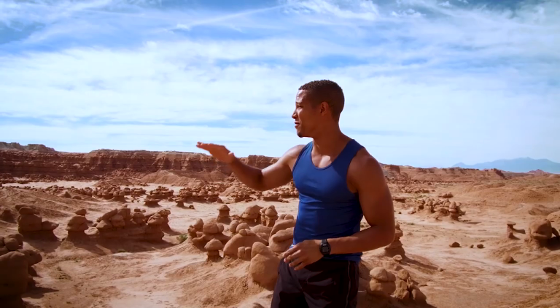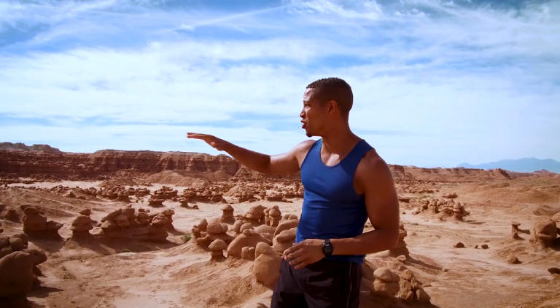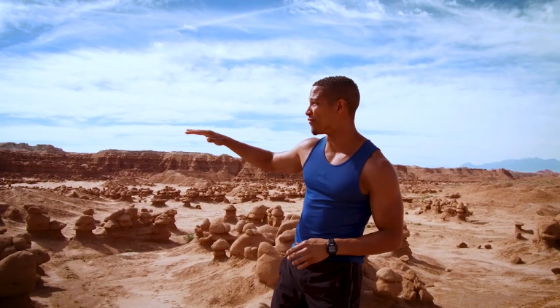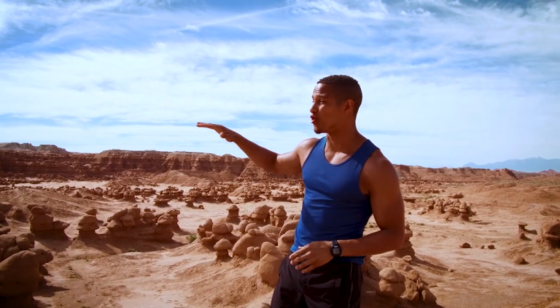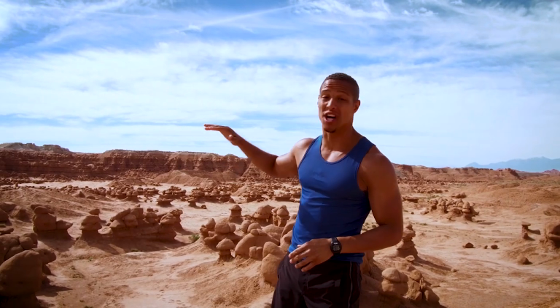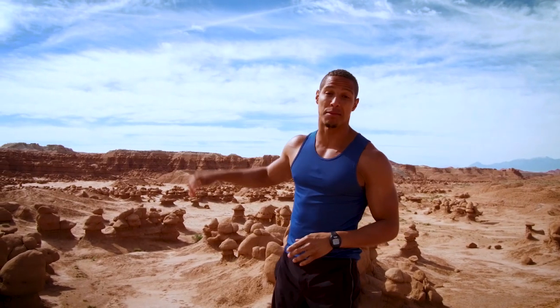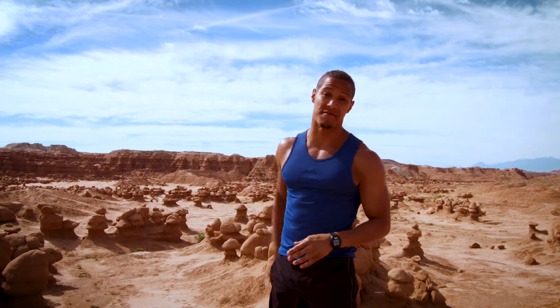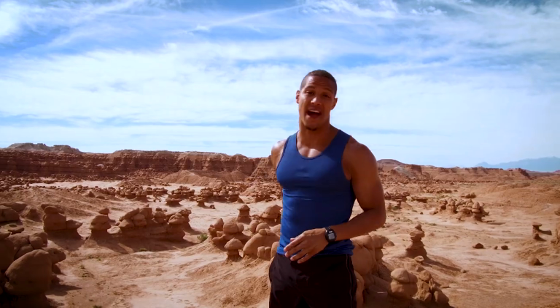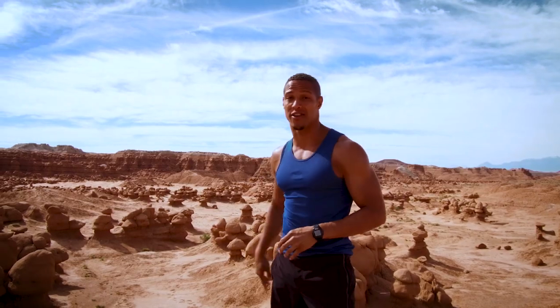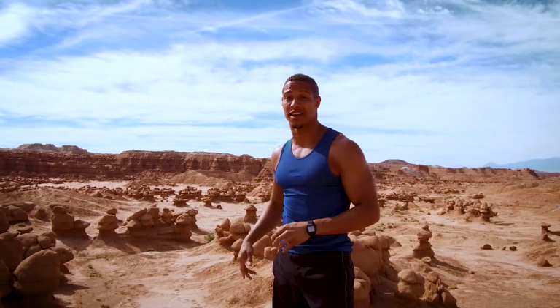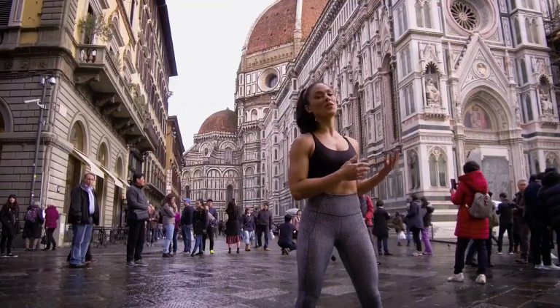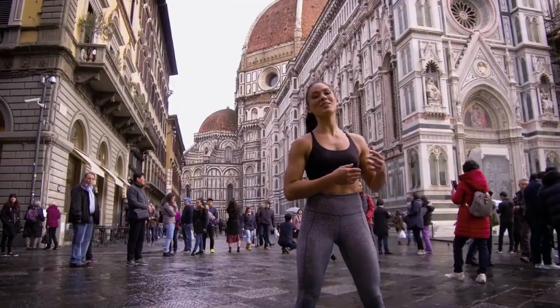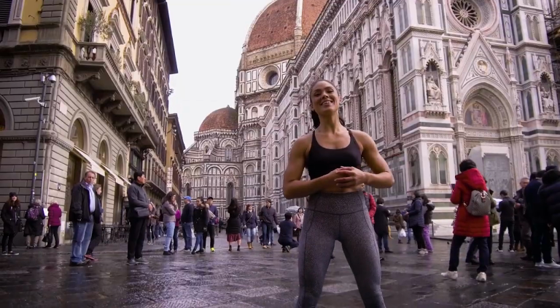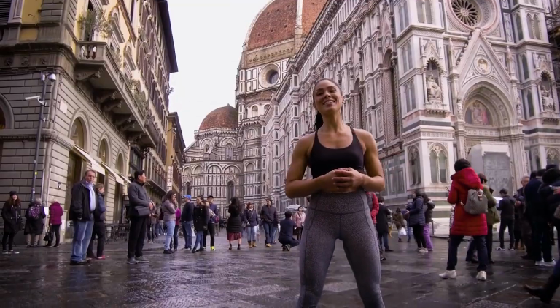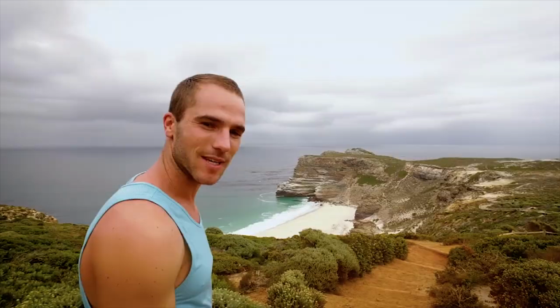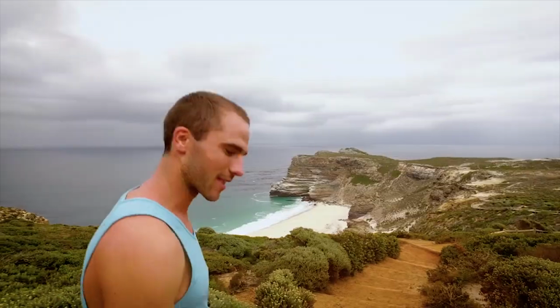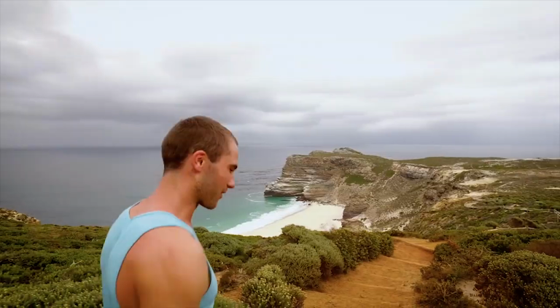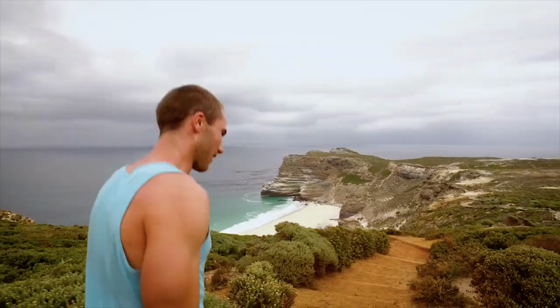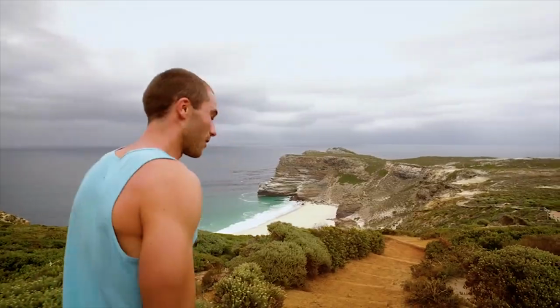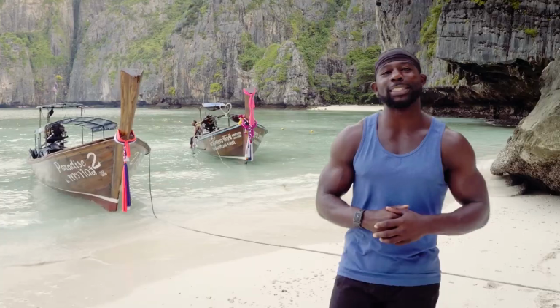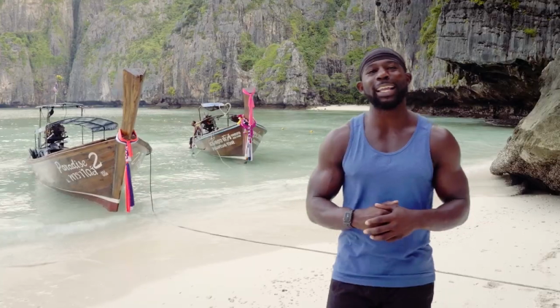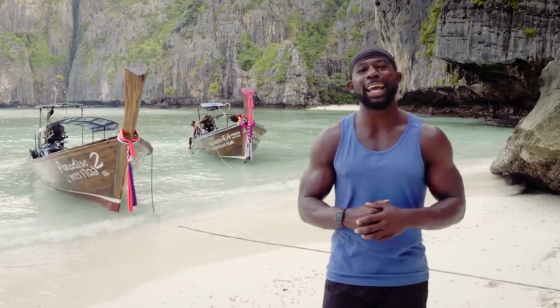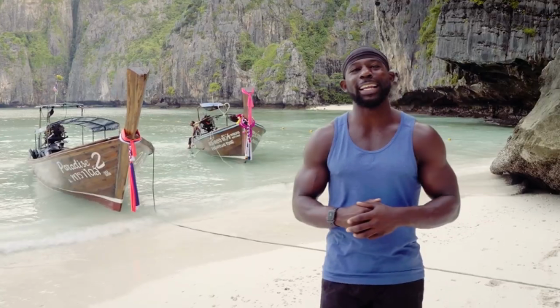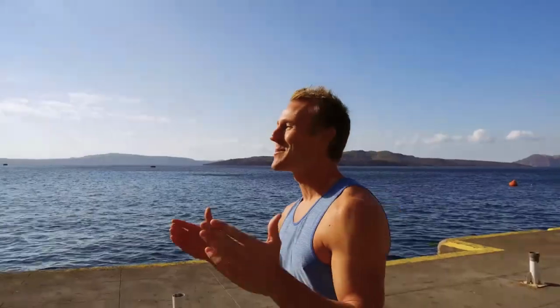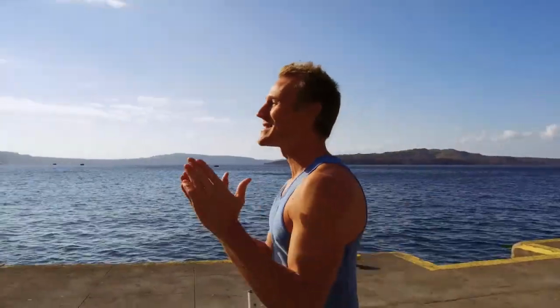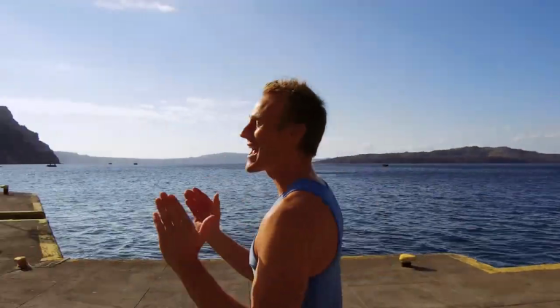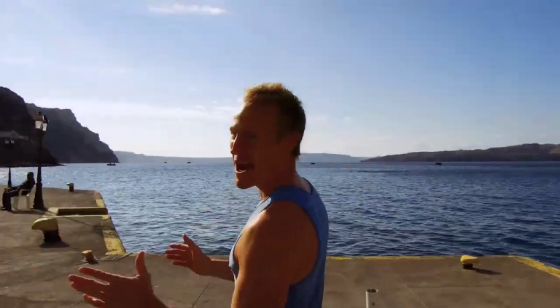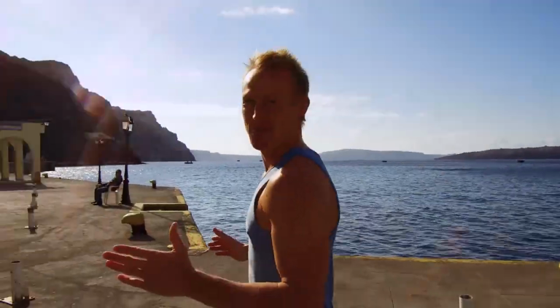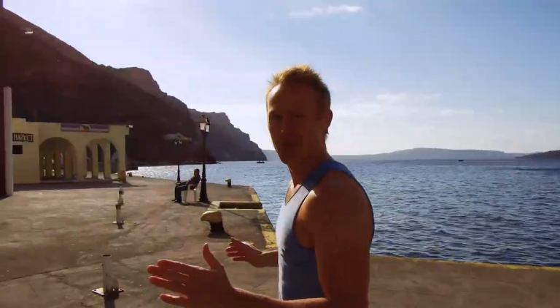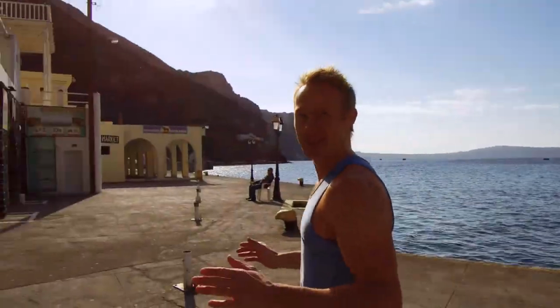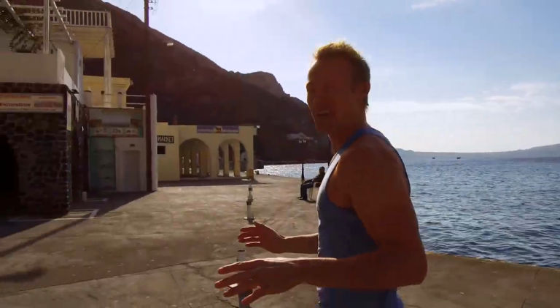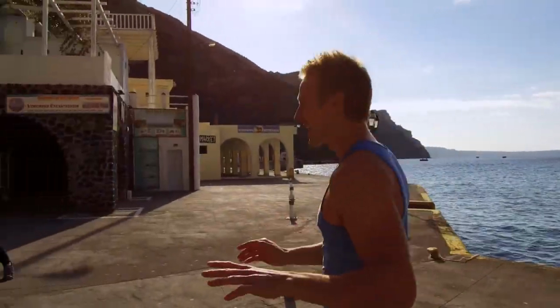The beautiful Goblin Valley. Florence, Italy. South Africa. Thailand. This place is absolutely stunning.